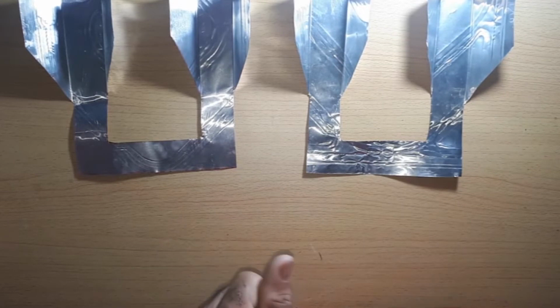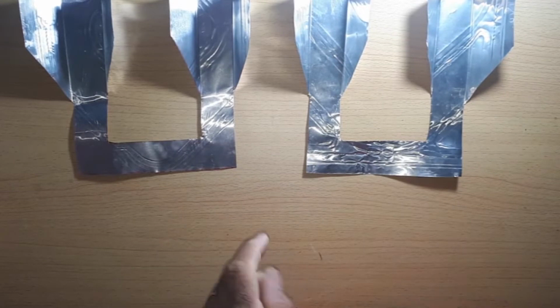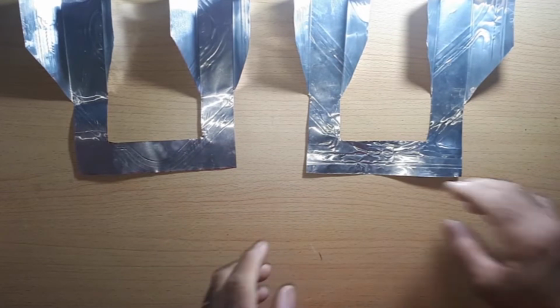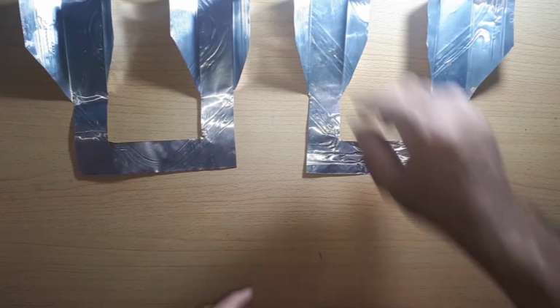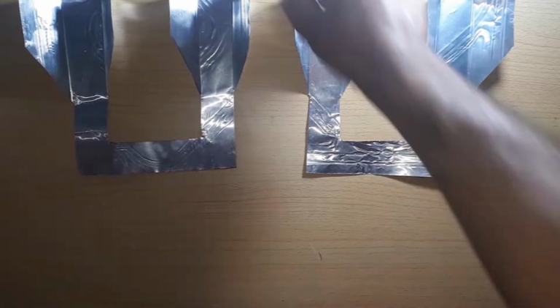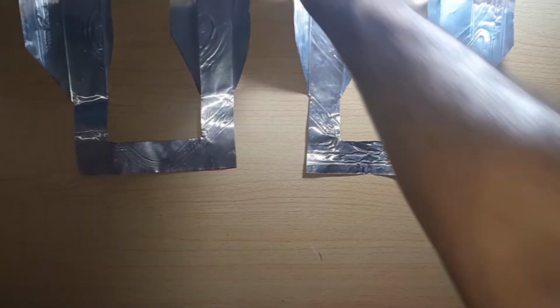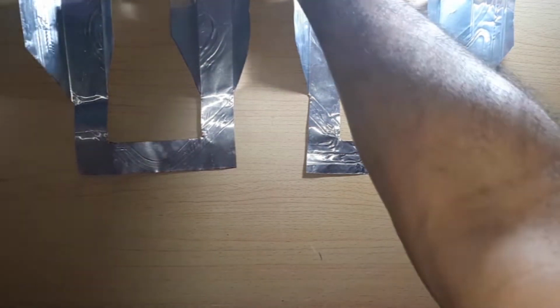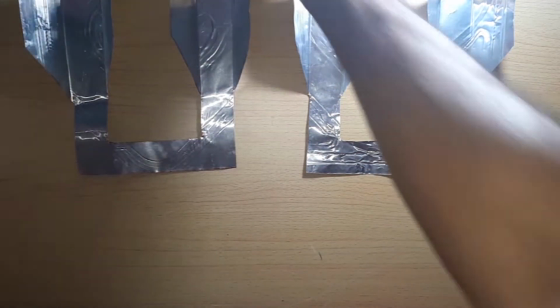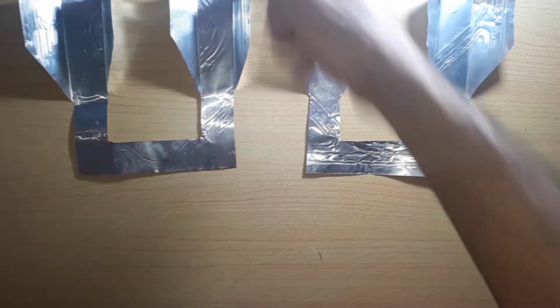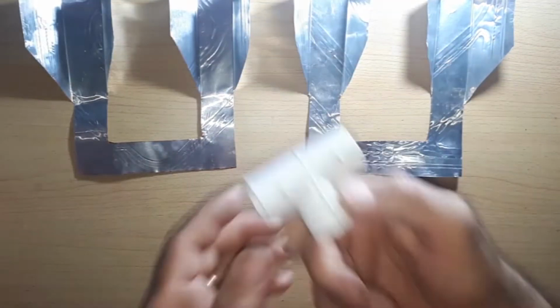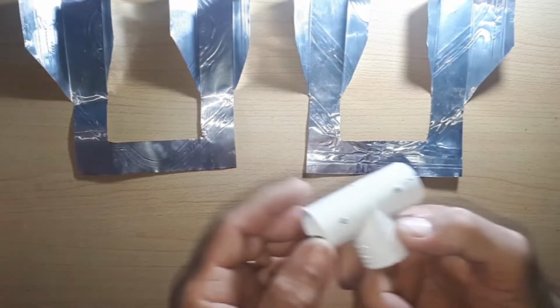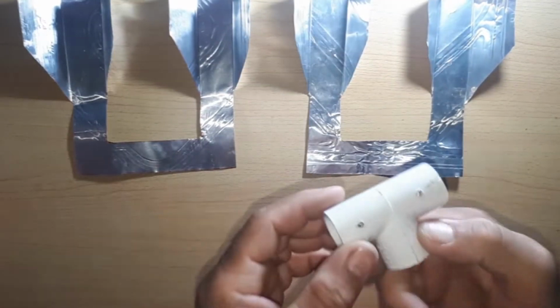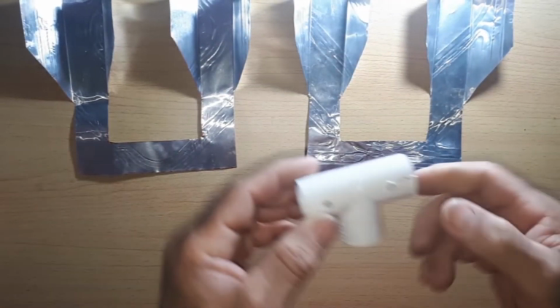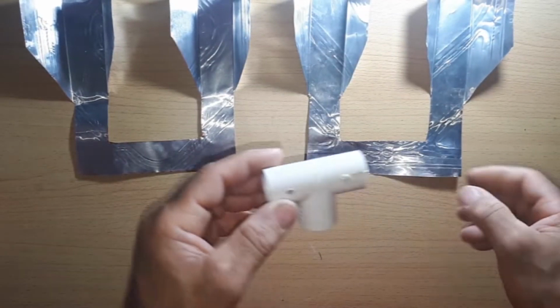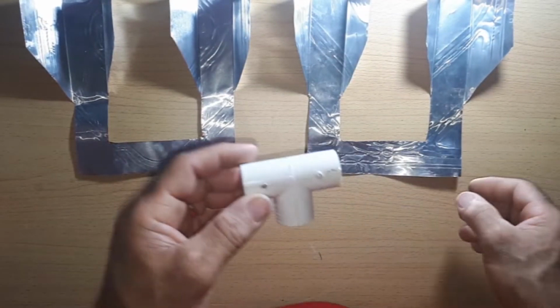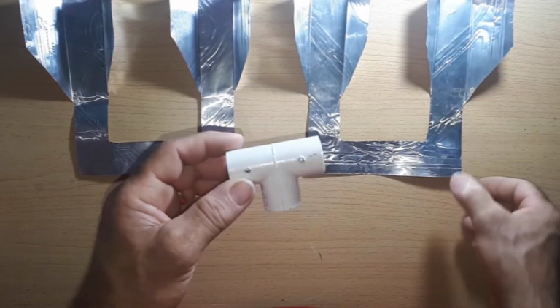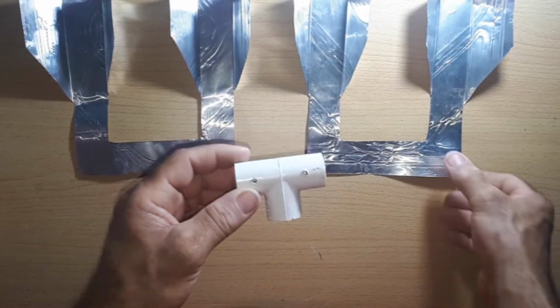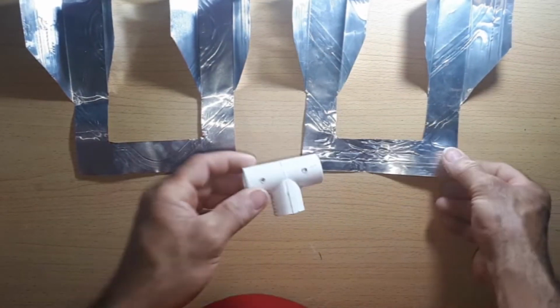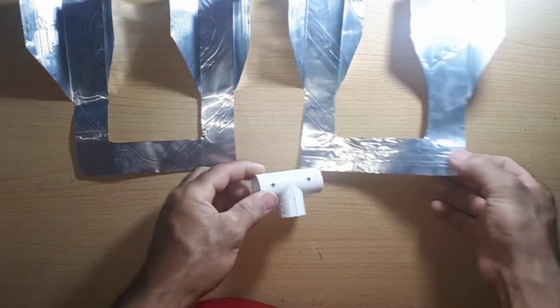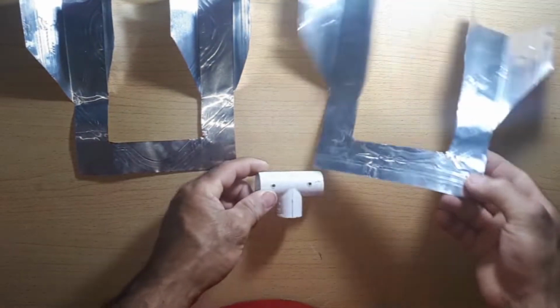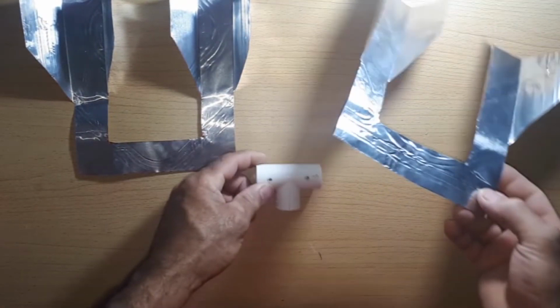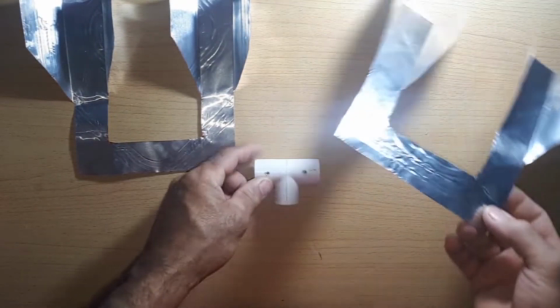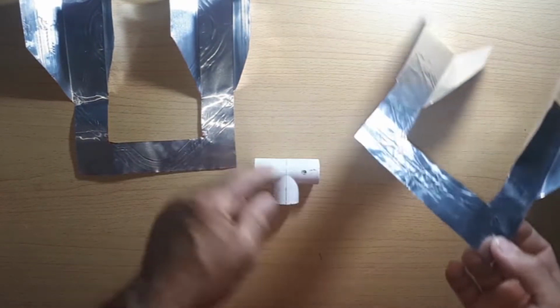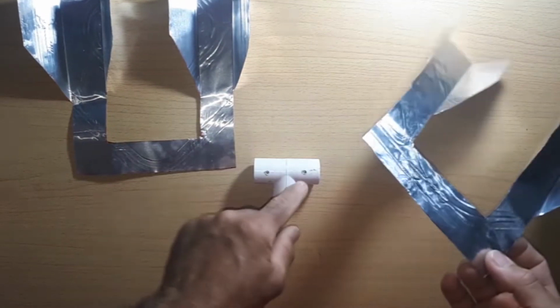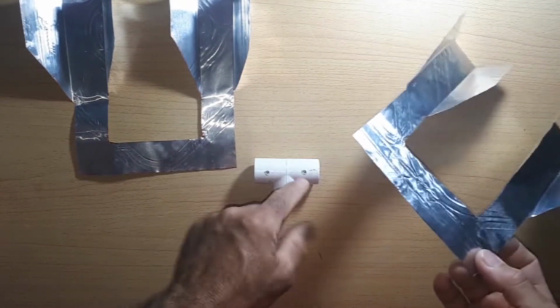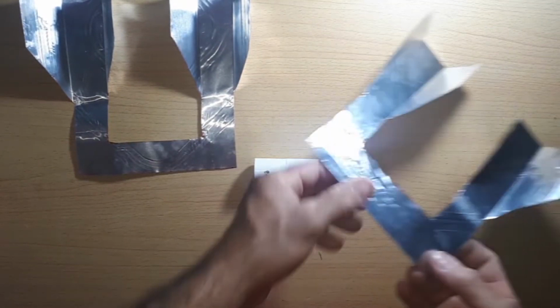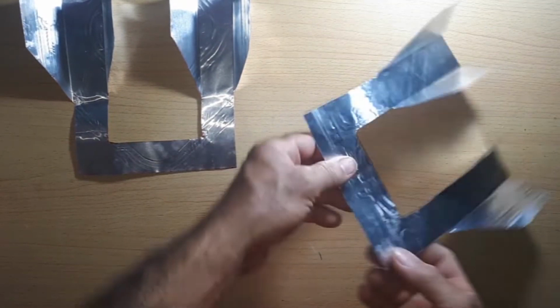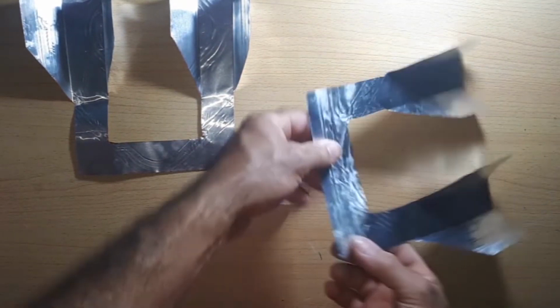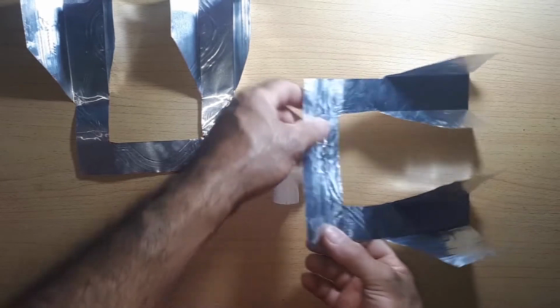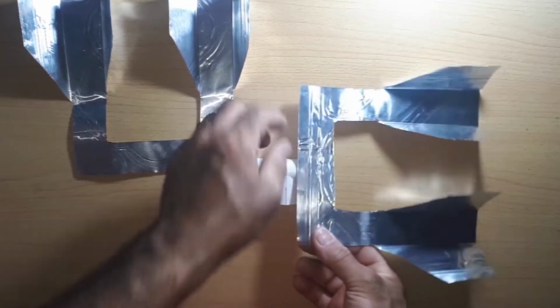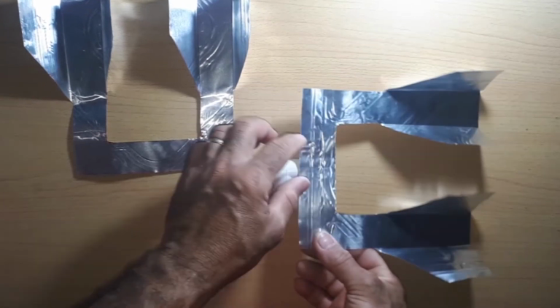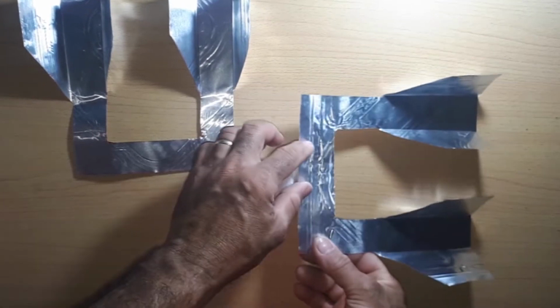Look for the half-inch PVC-T, the two screws, and the balun to assemble the antenna. Follow the steps.